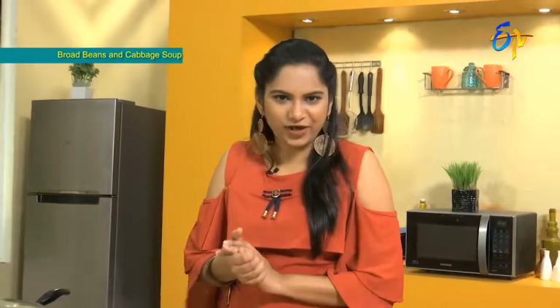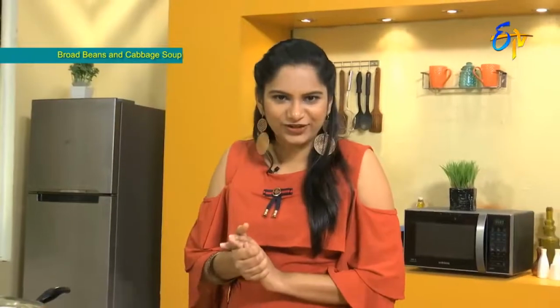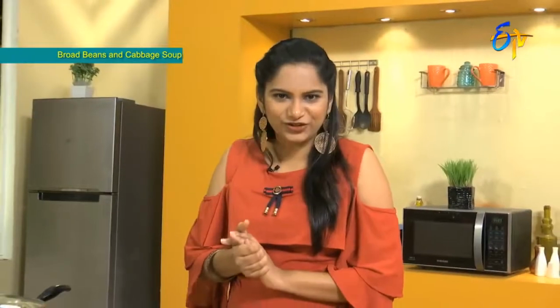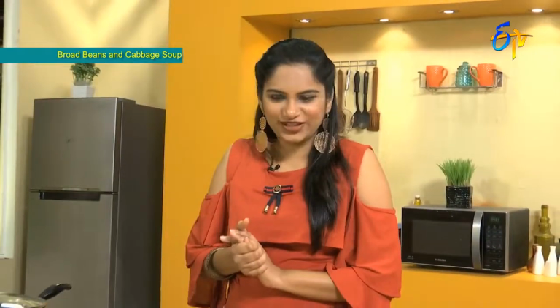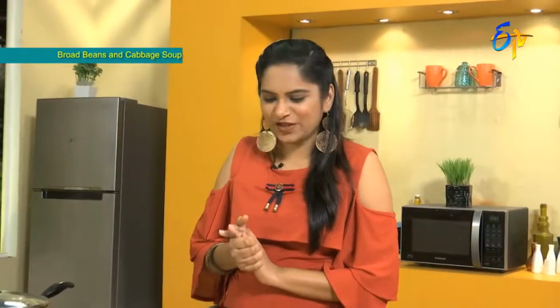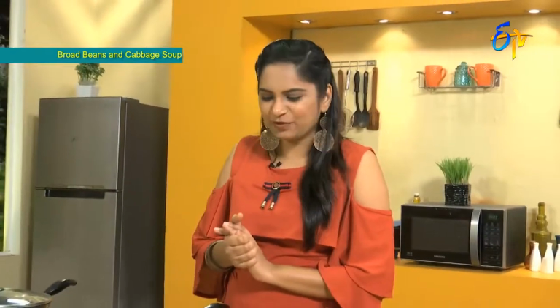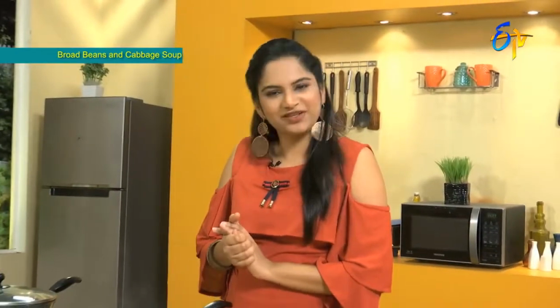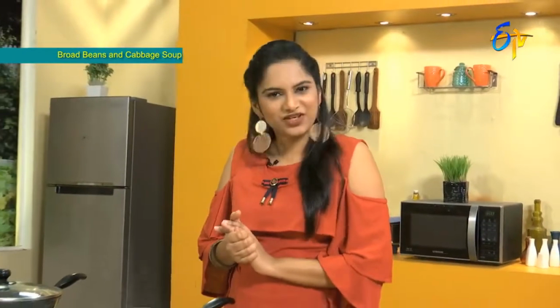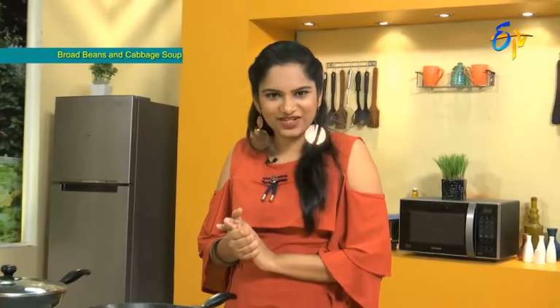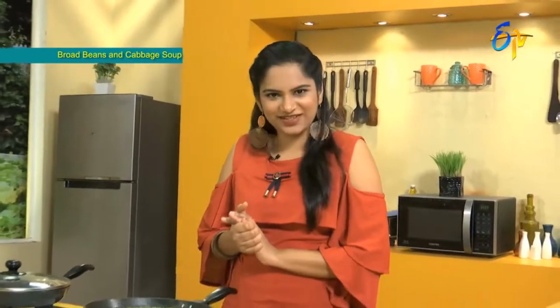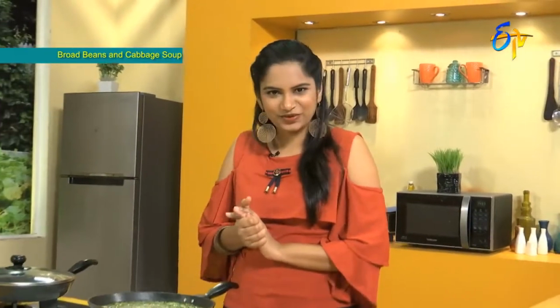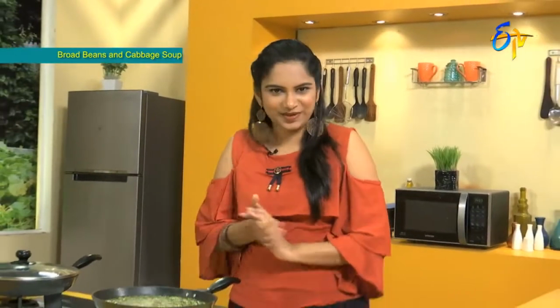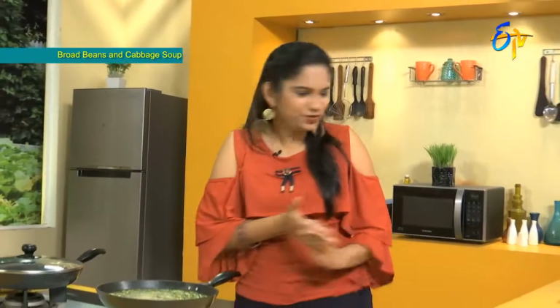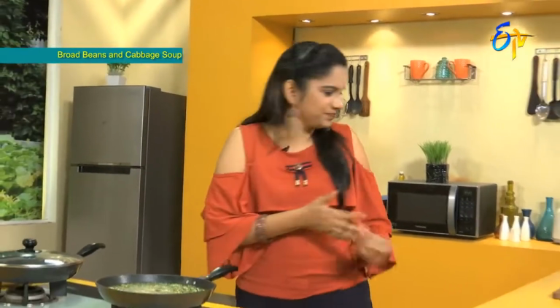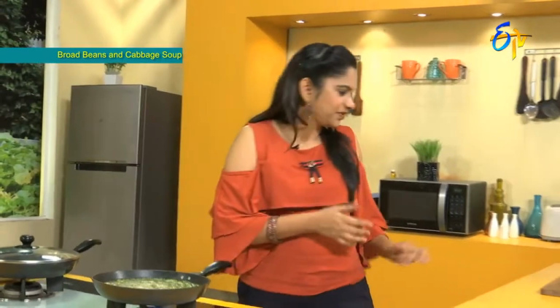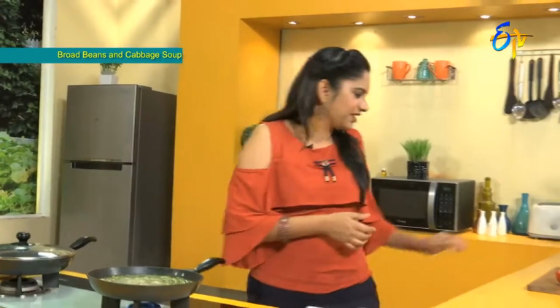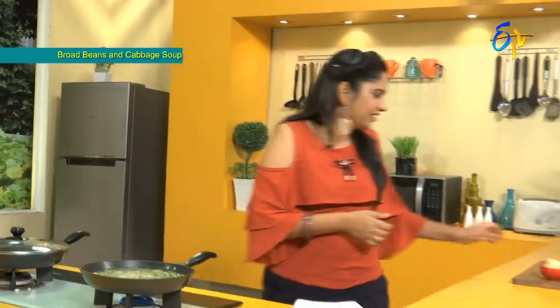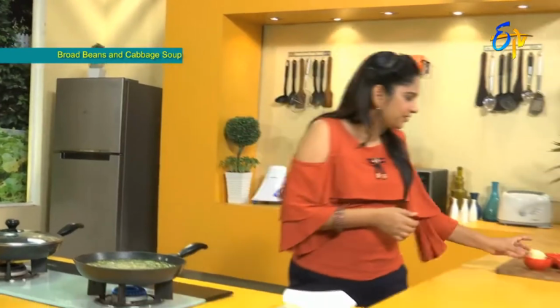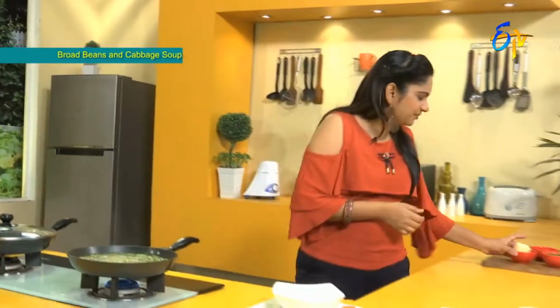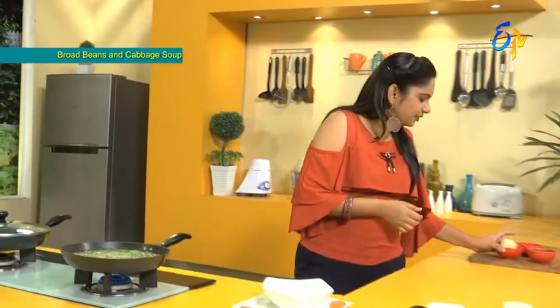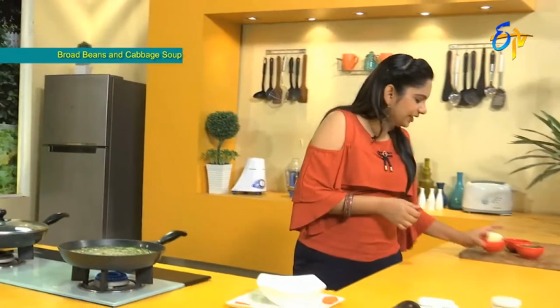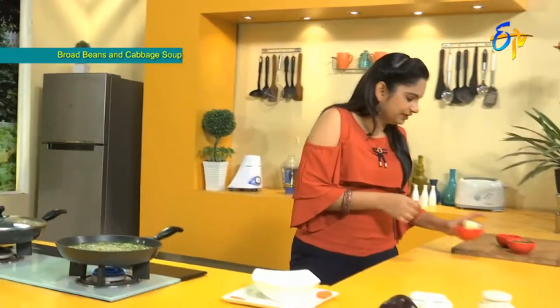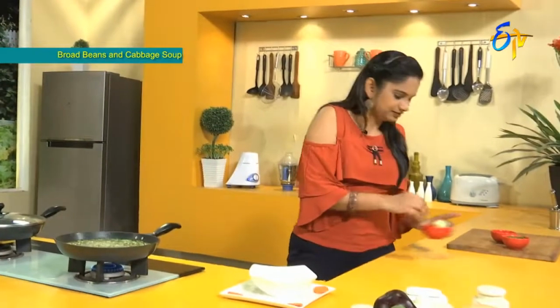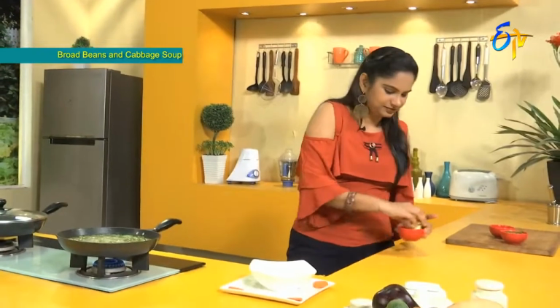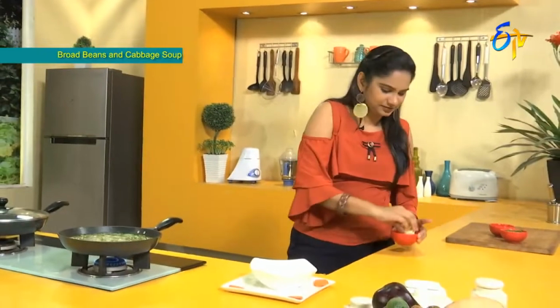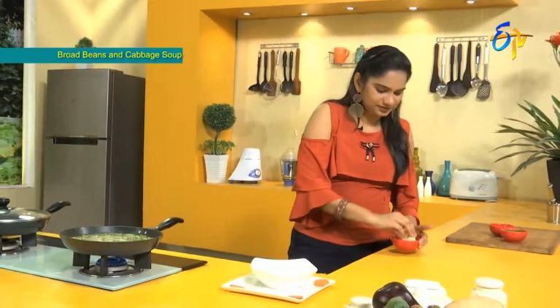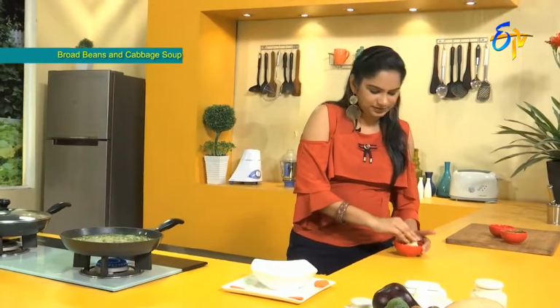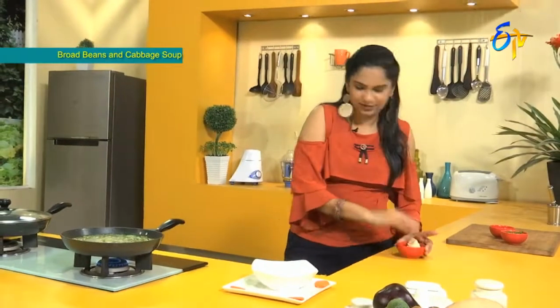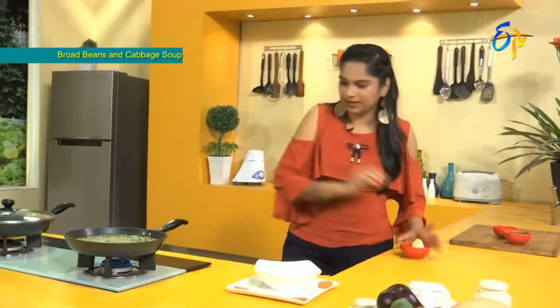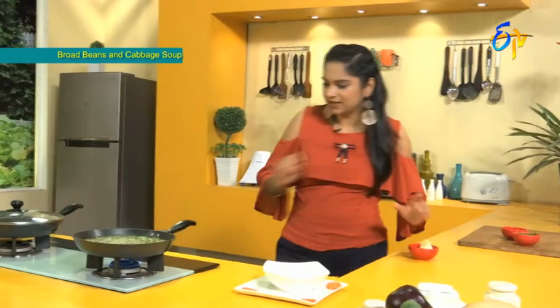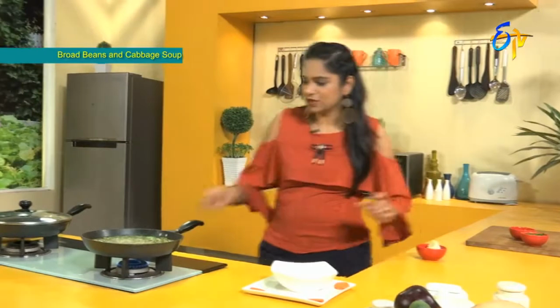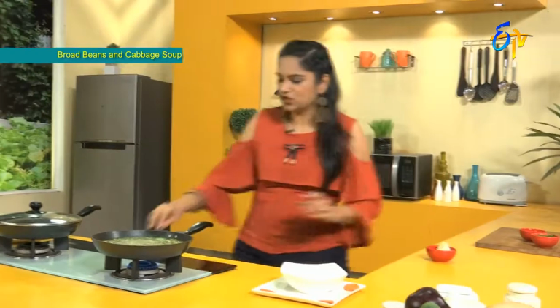Now let's dish out the soup. Before that, let's add the cheese.